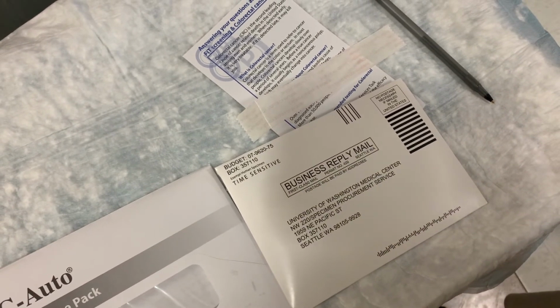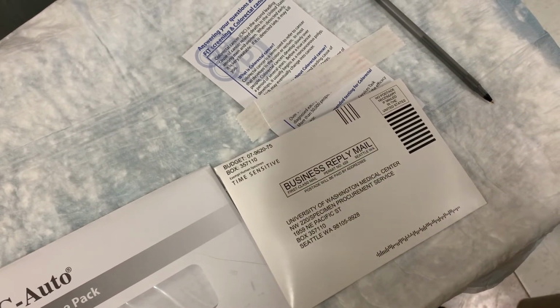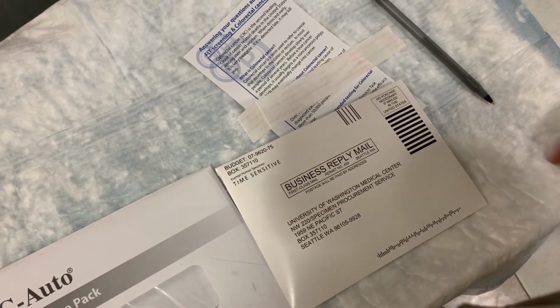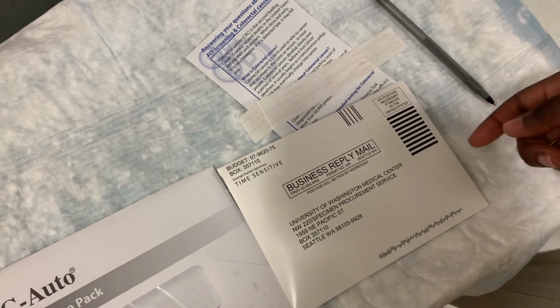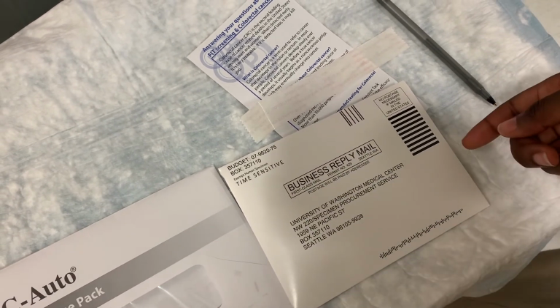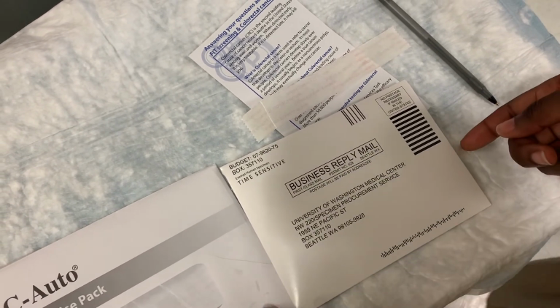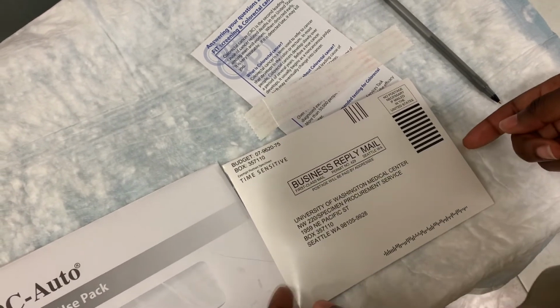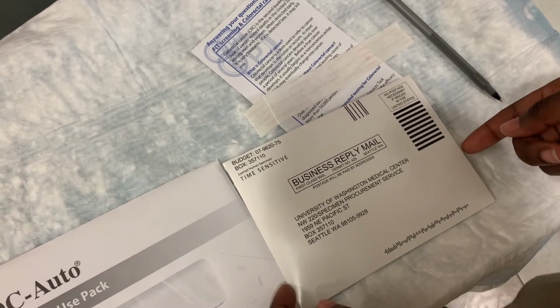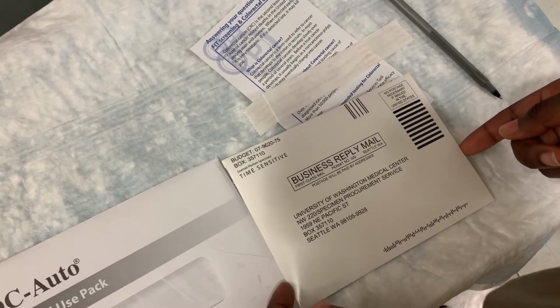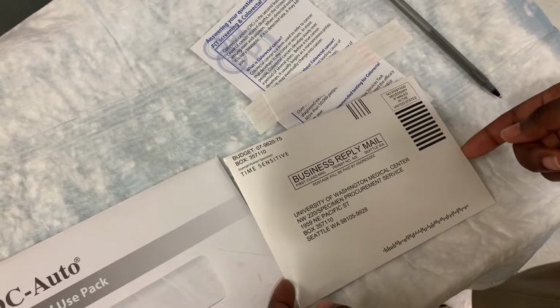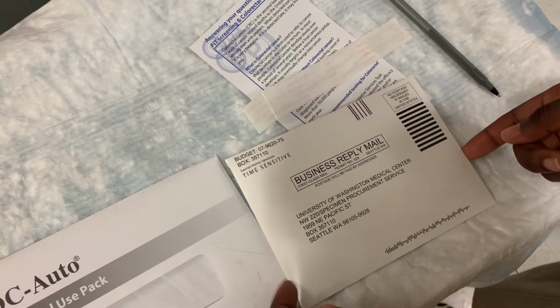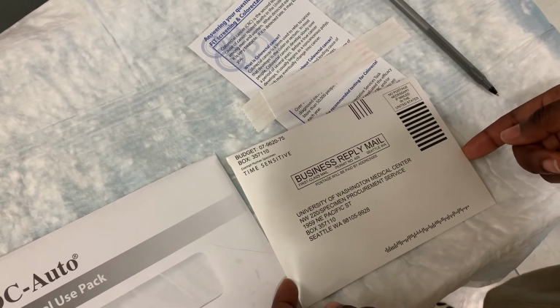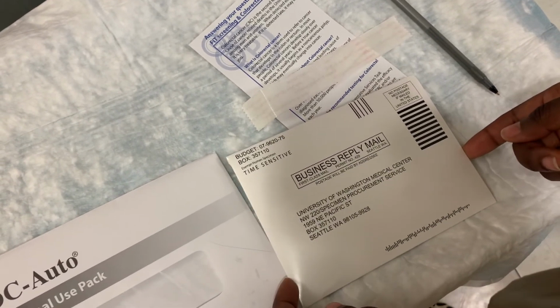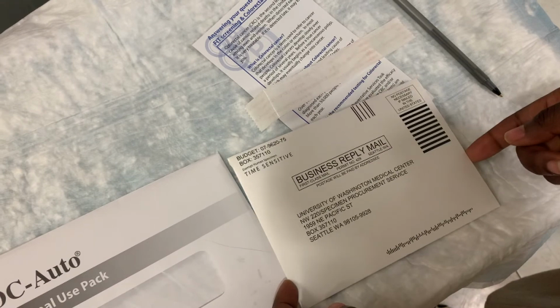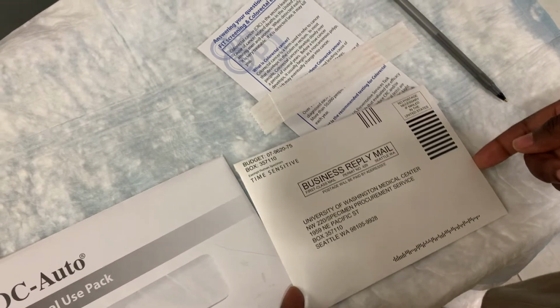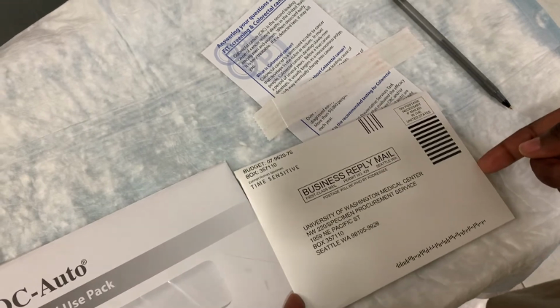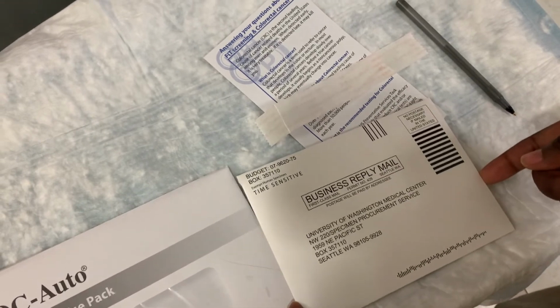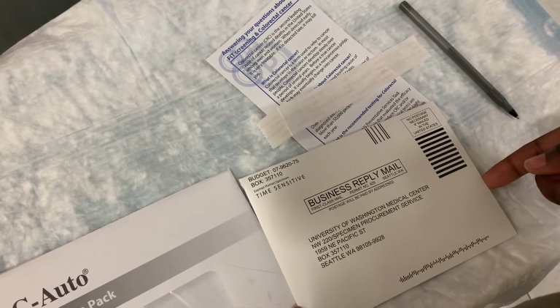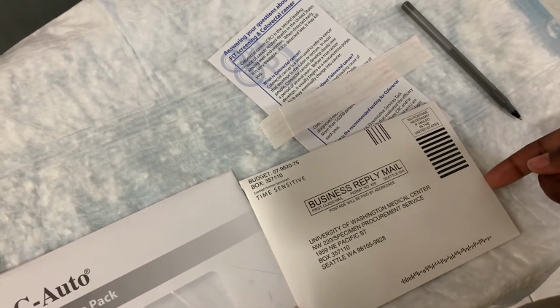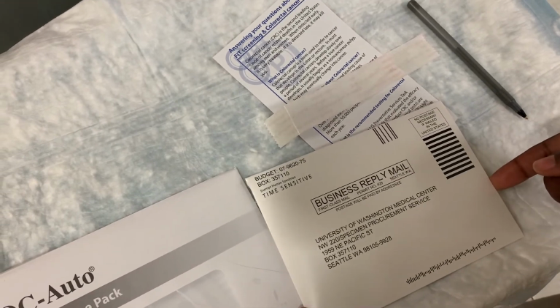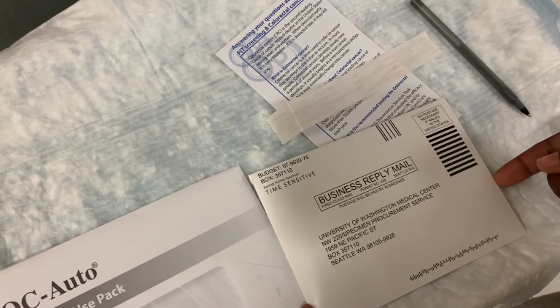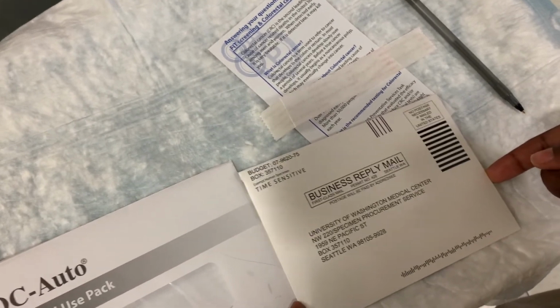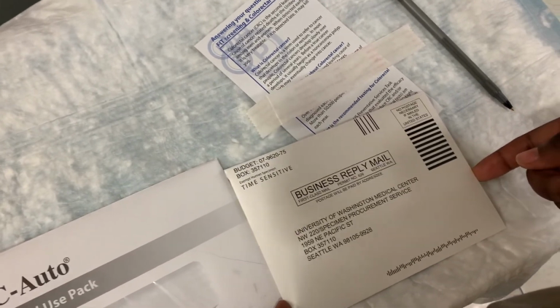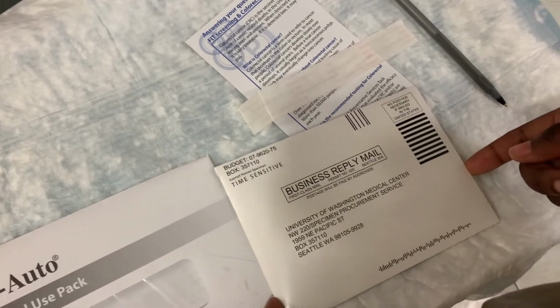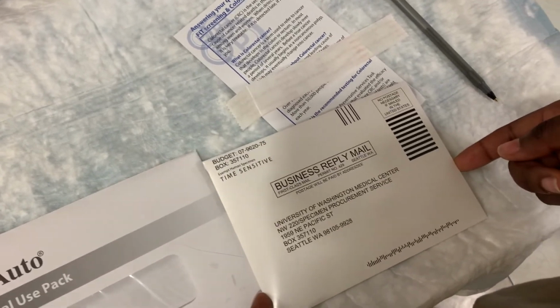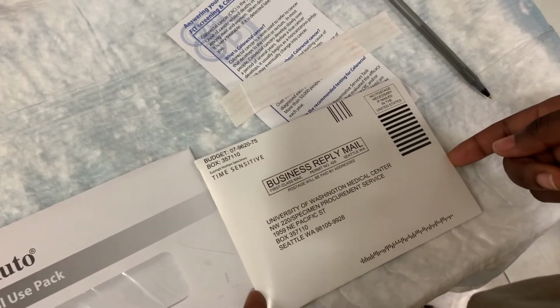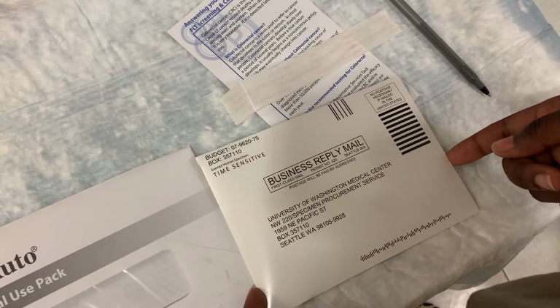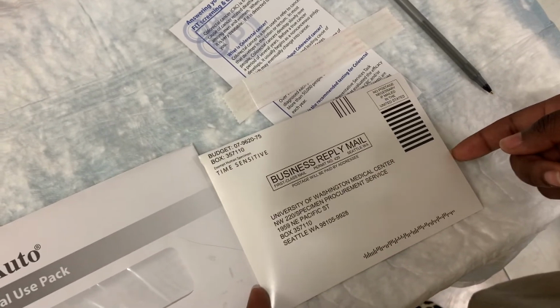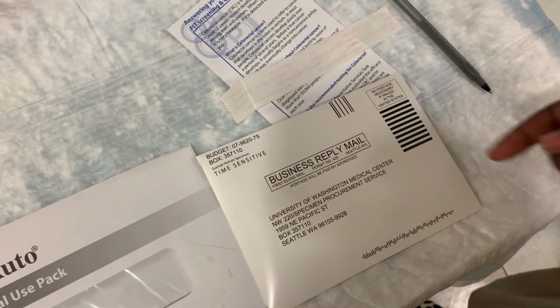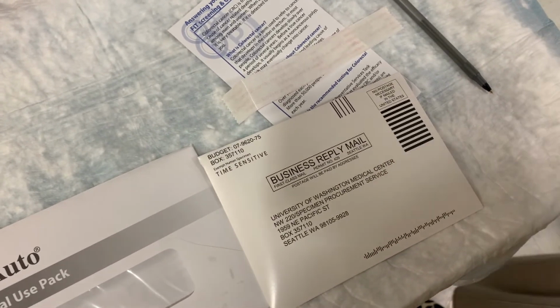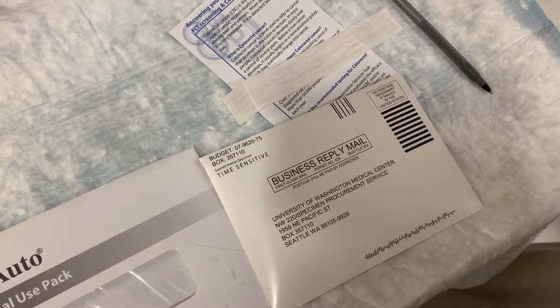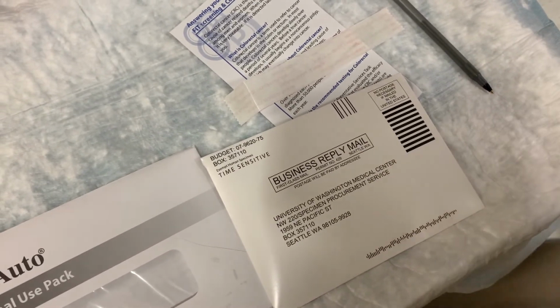You want to drop this off in the mail the same day, or at latest the next day.